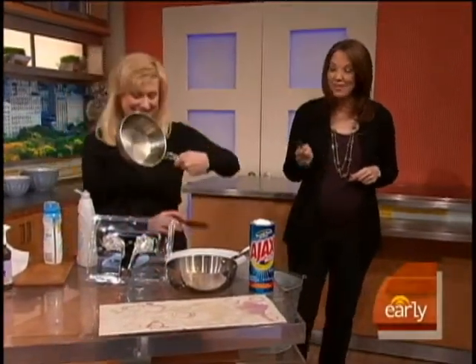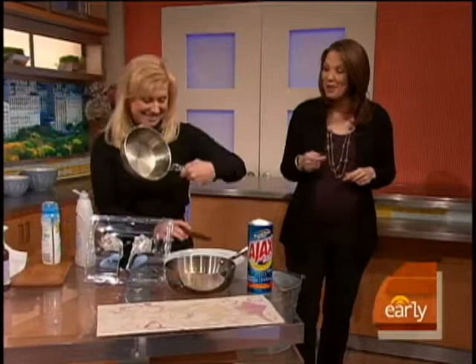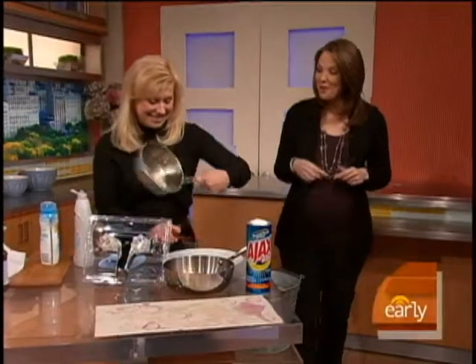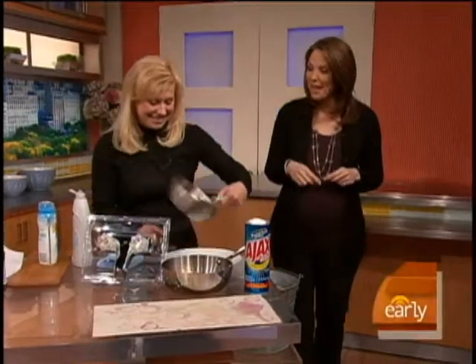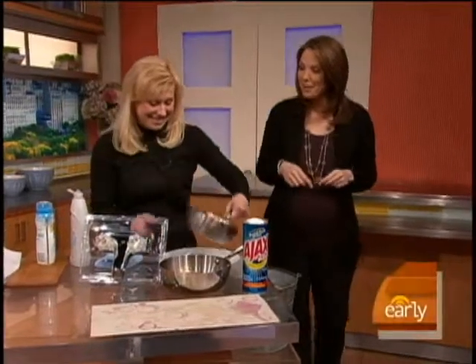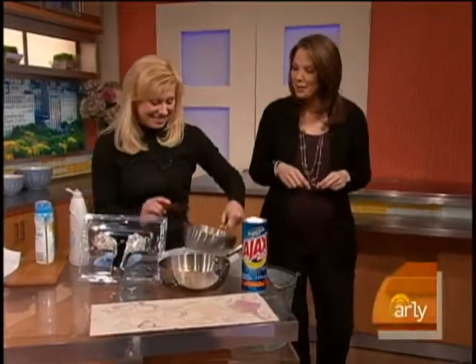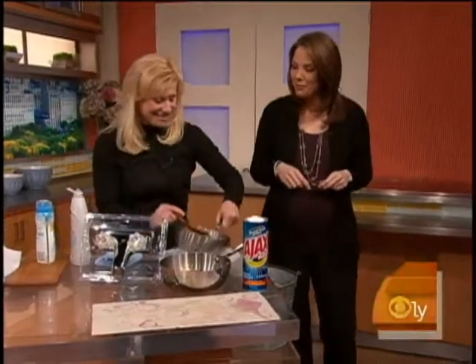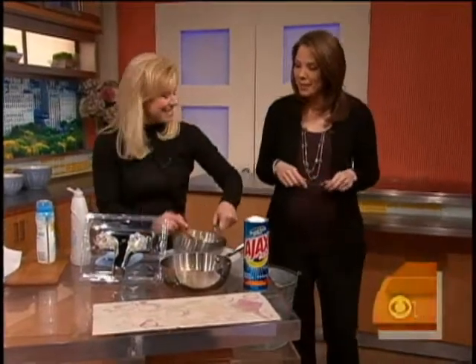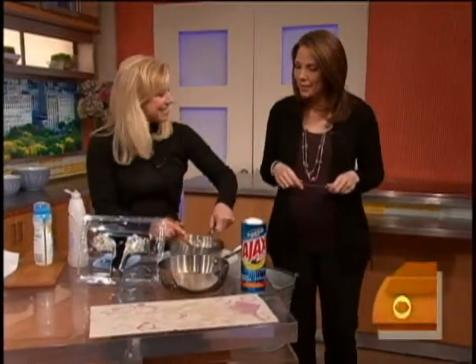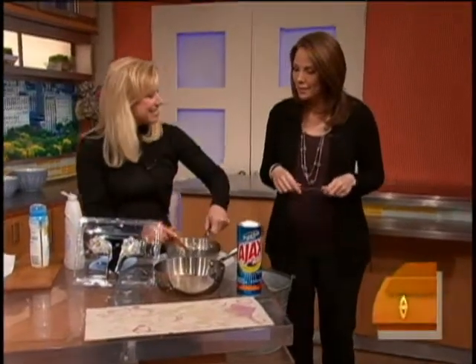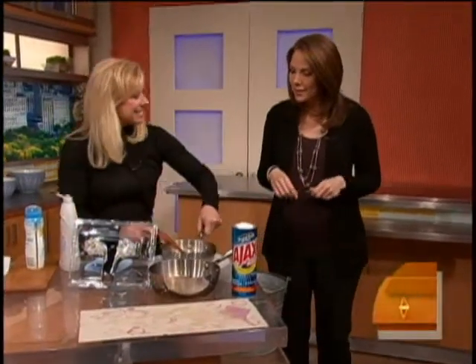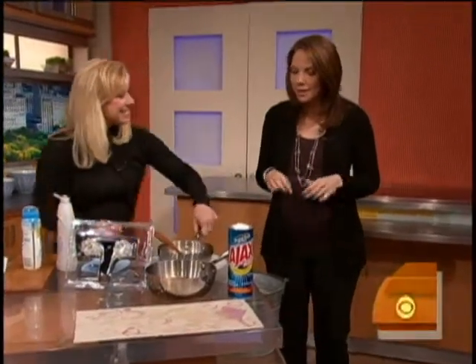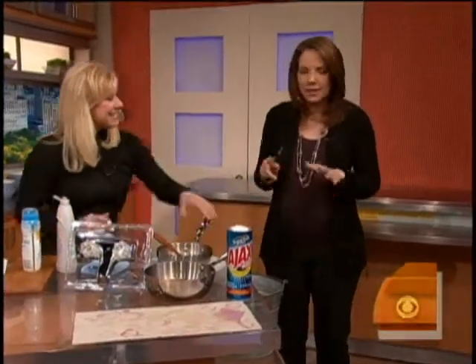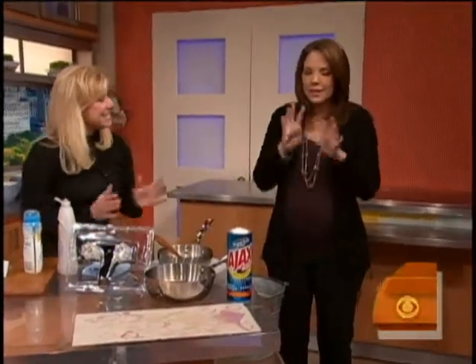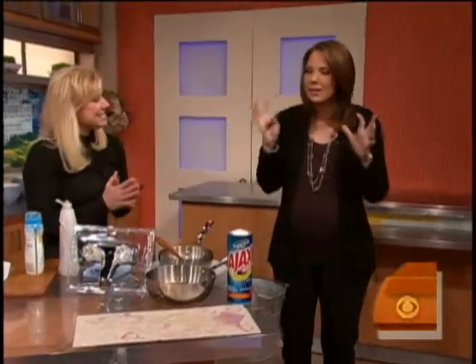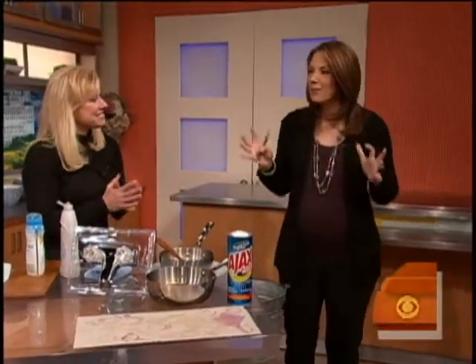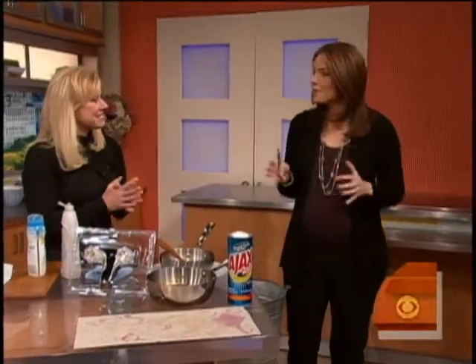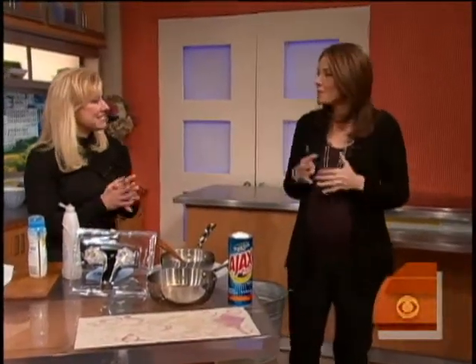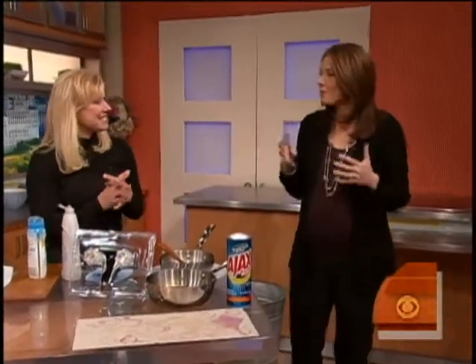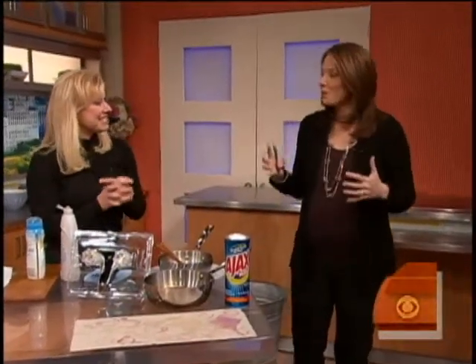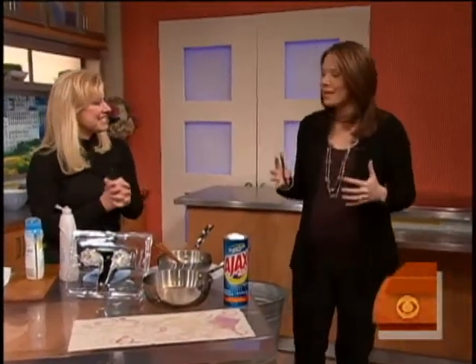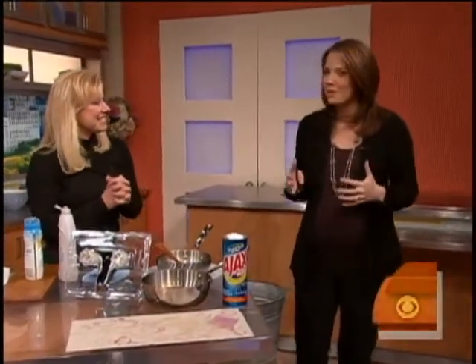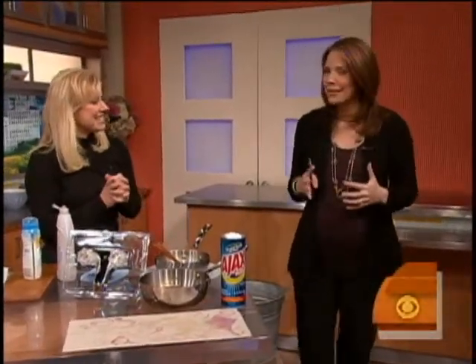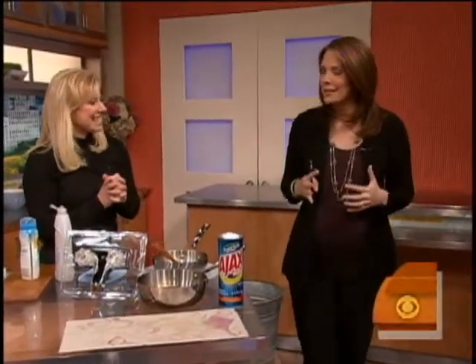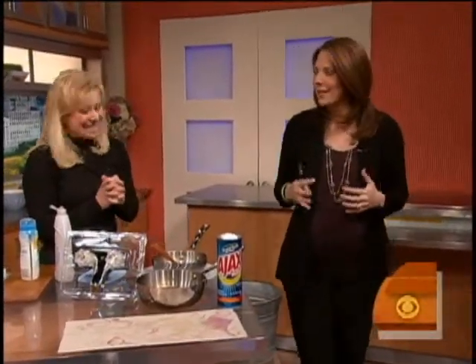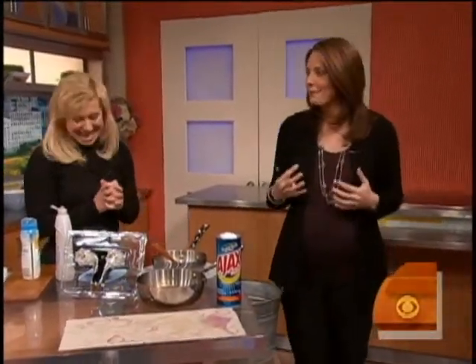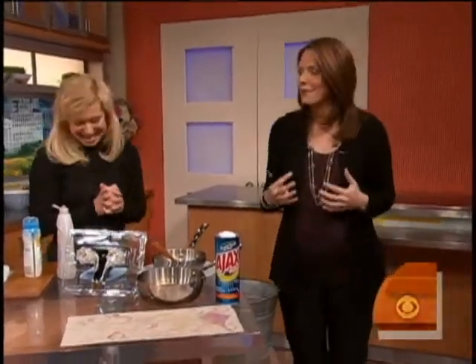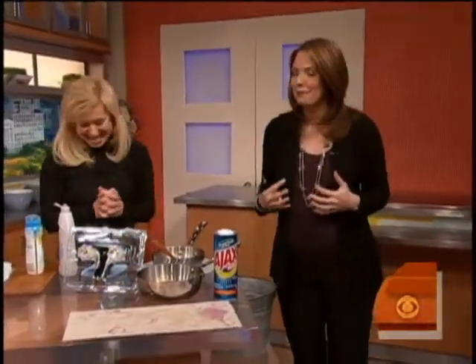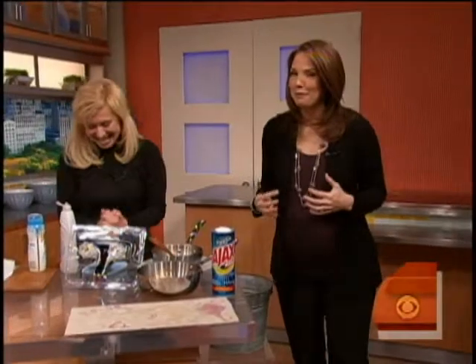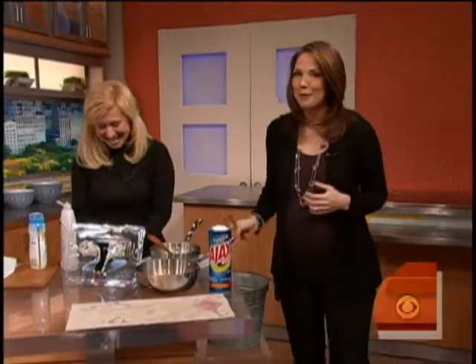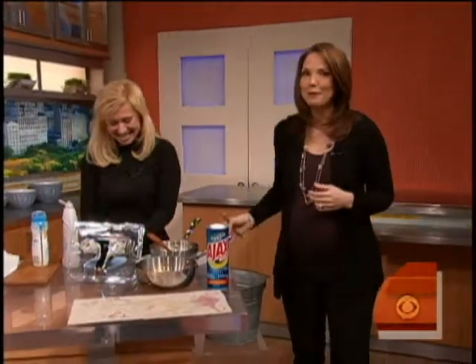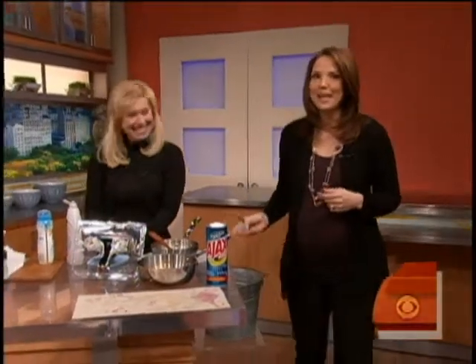Laura, always good to have you with us — some great tips. The cleaning supplies — it's already feeling more zen underneath that sink. I can feel it for all of America. Thanks, Laura.